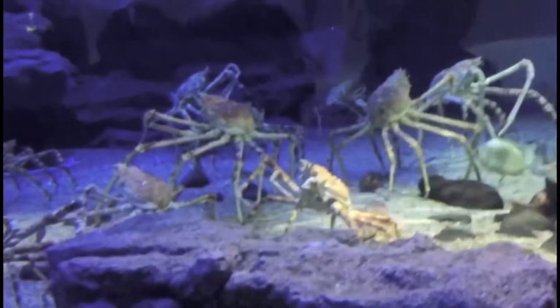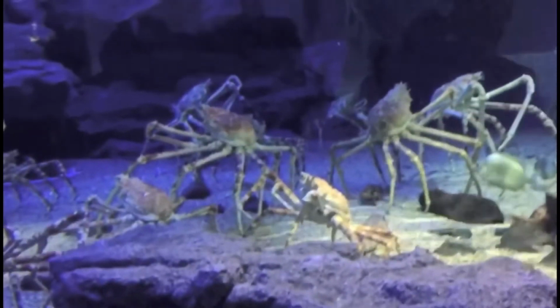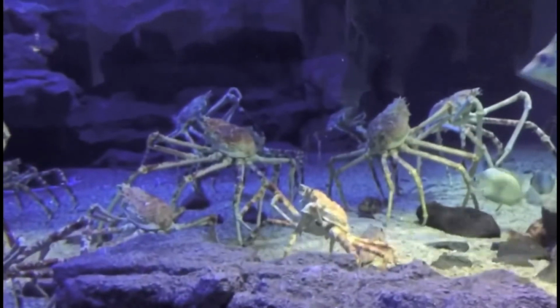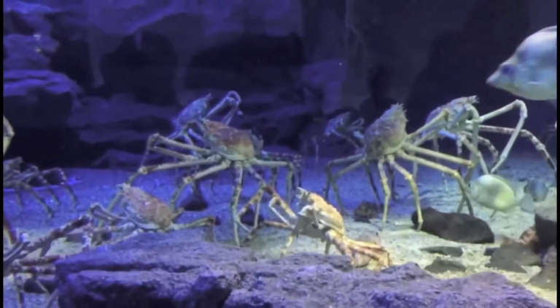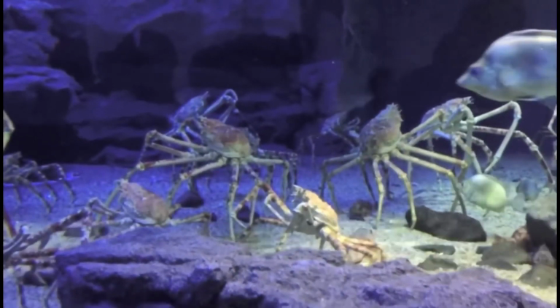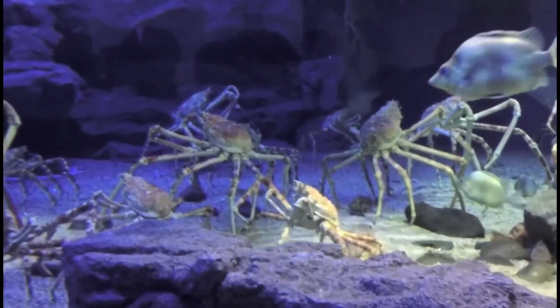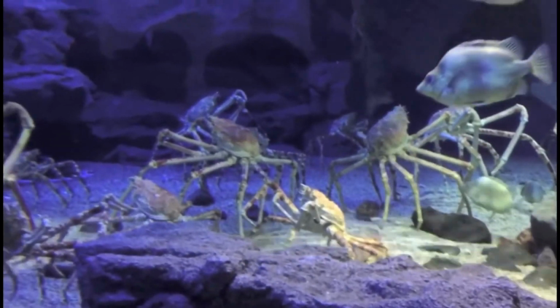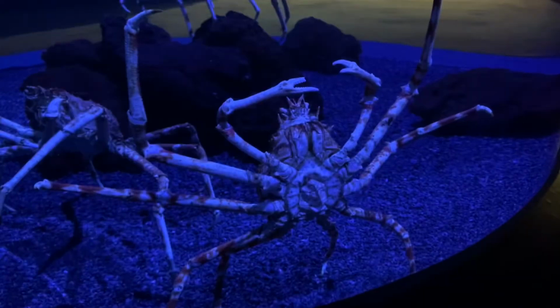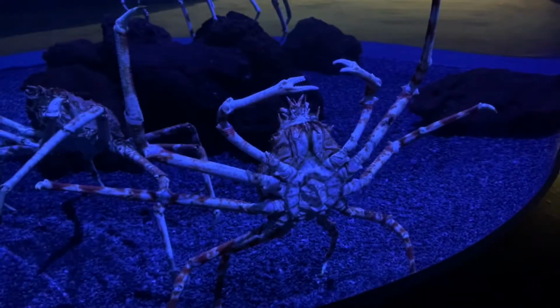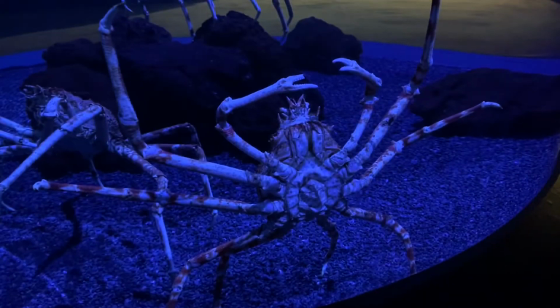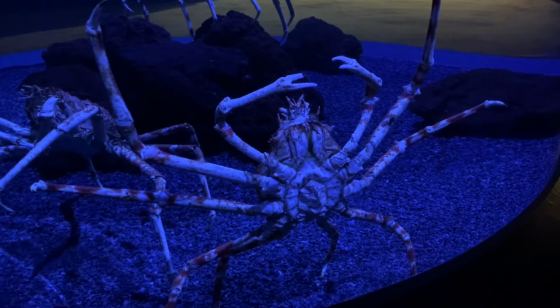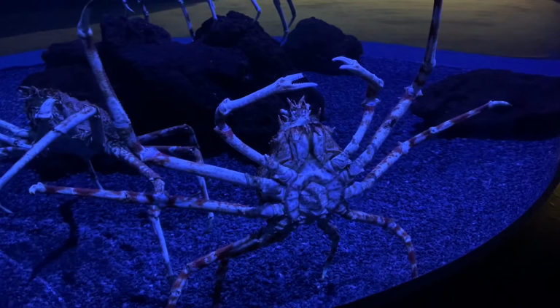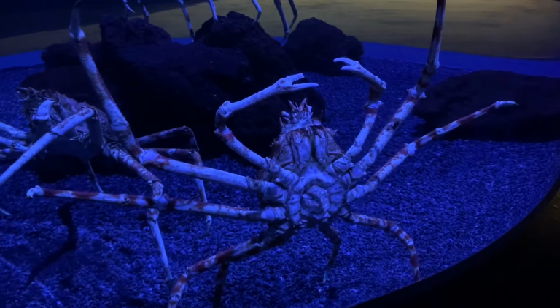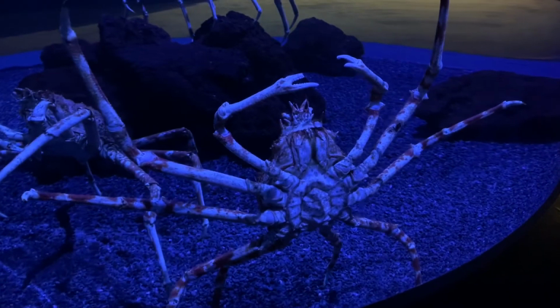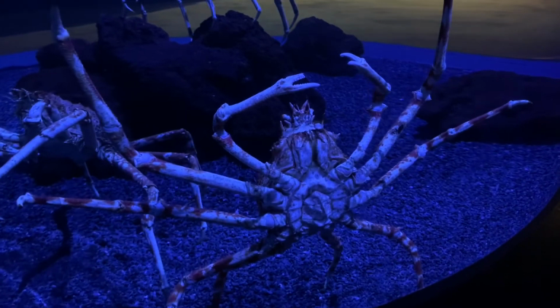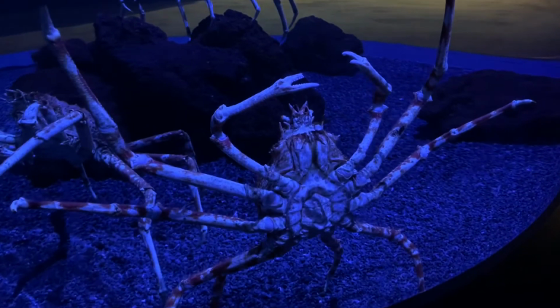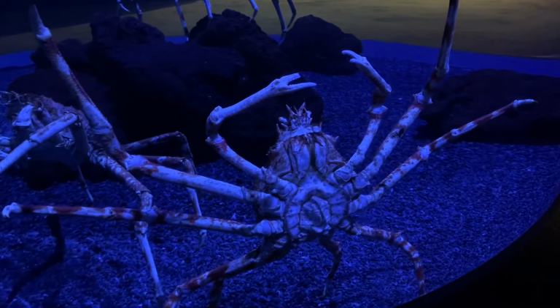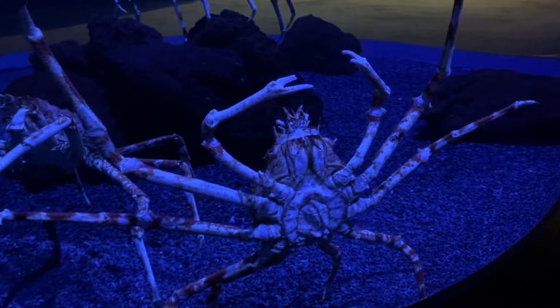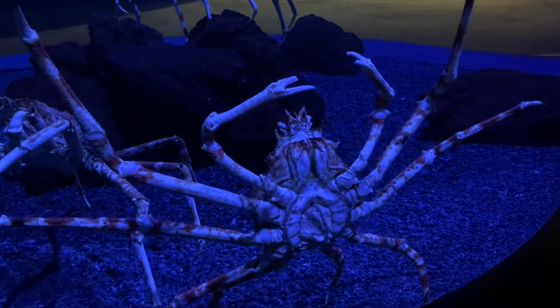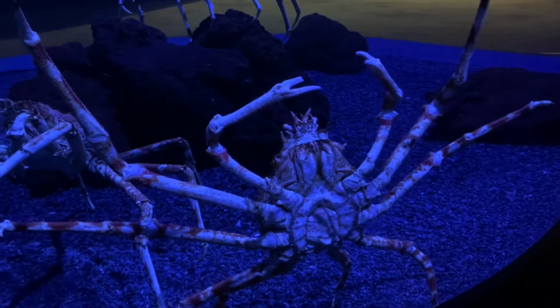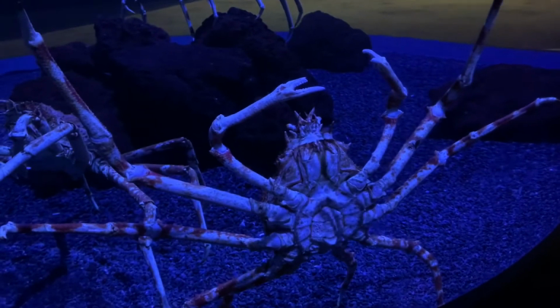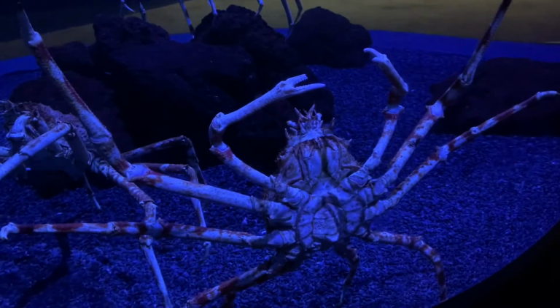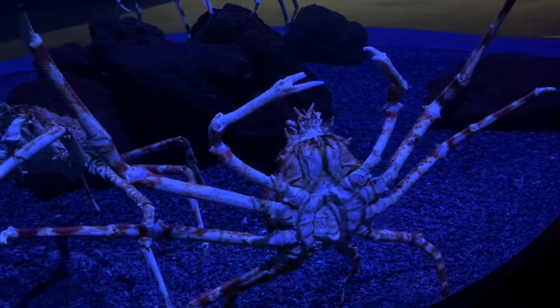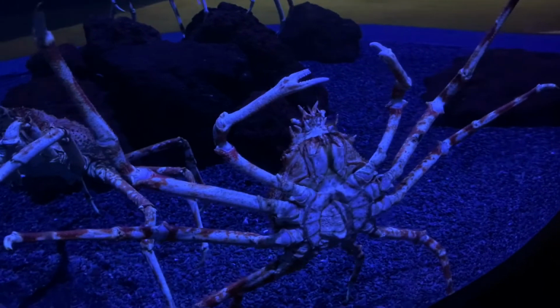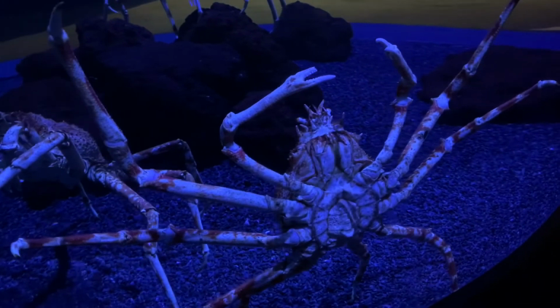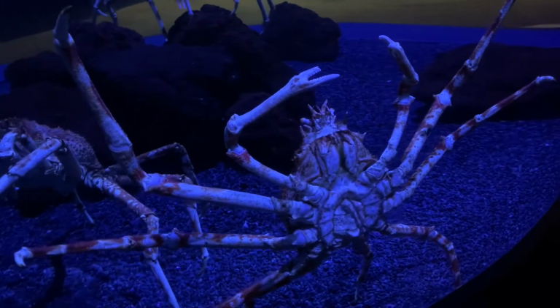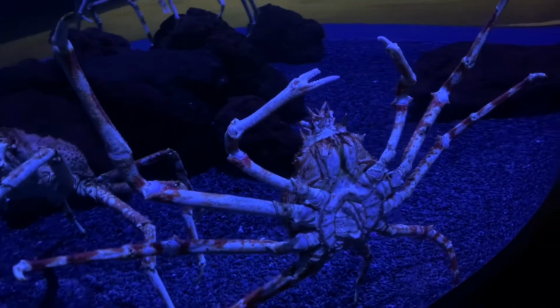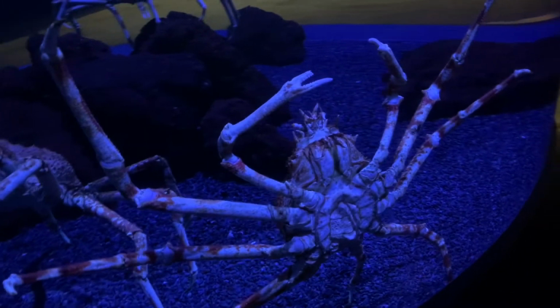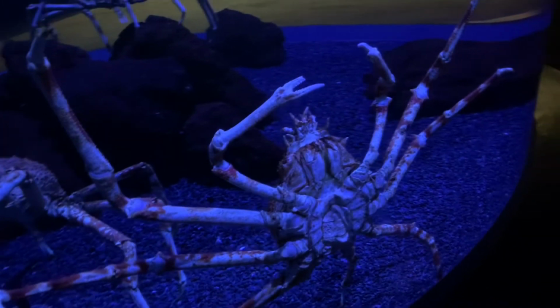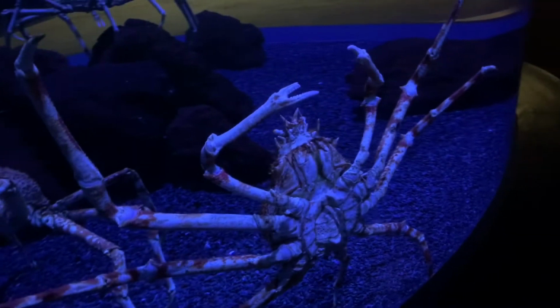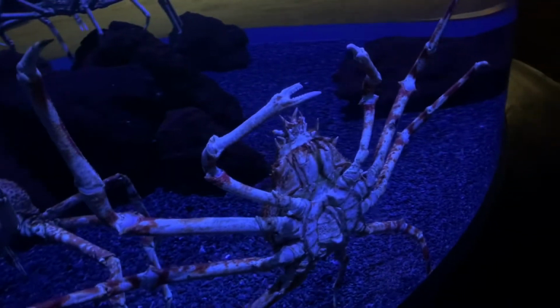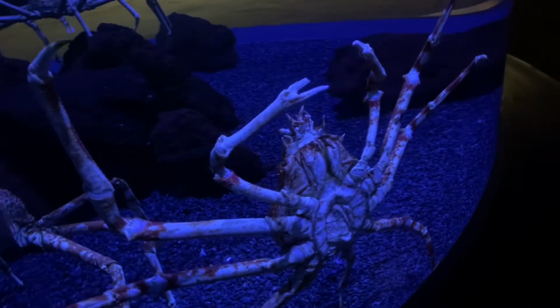In addition to this, these crabs can also survive without many of their legs if they end up losing them.